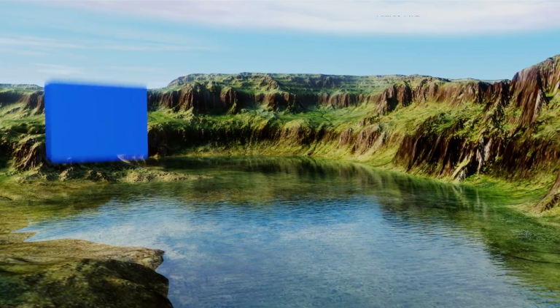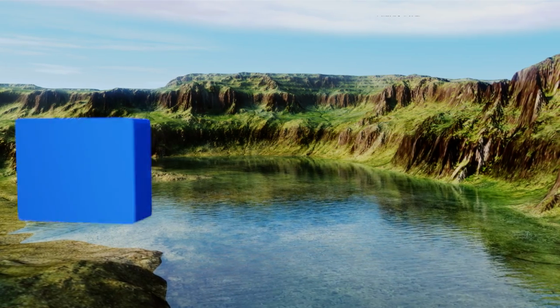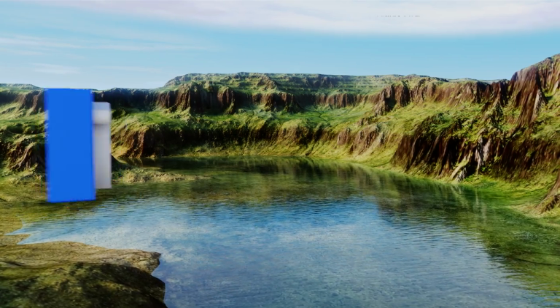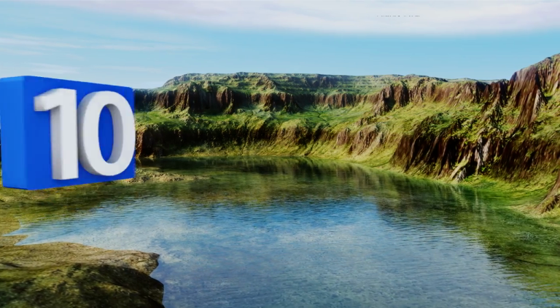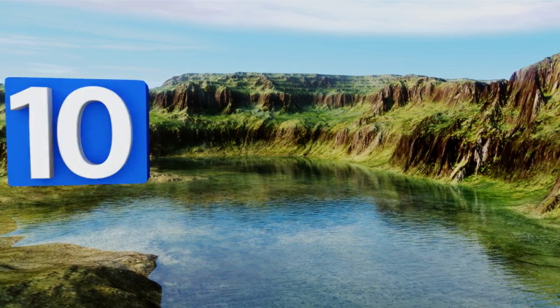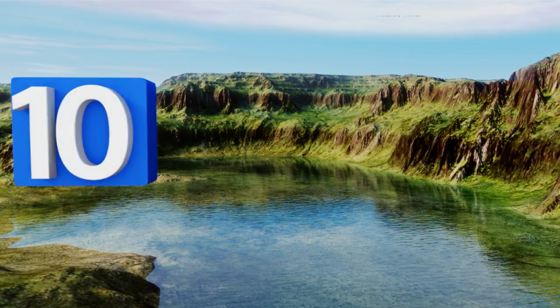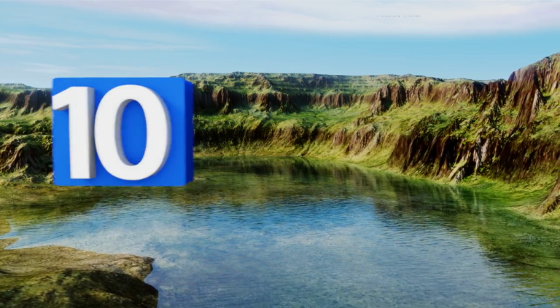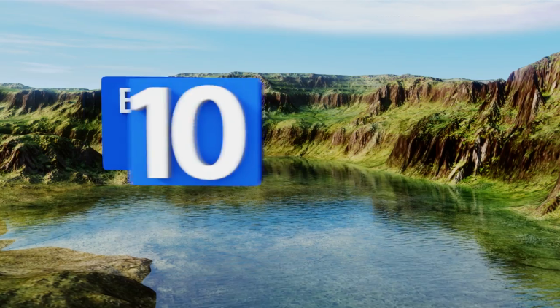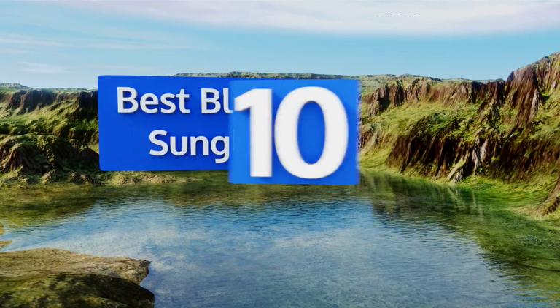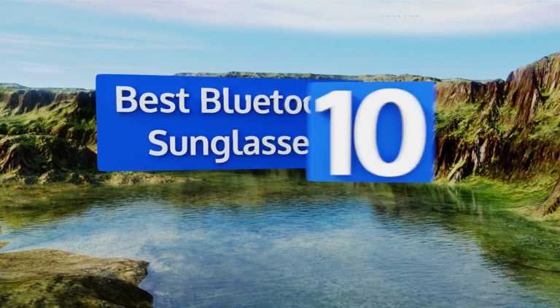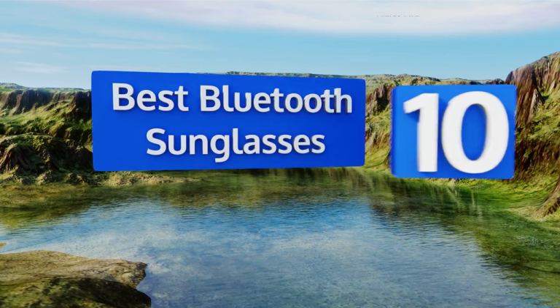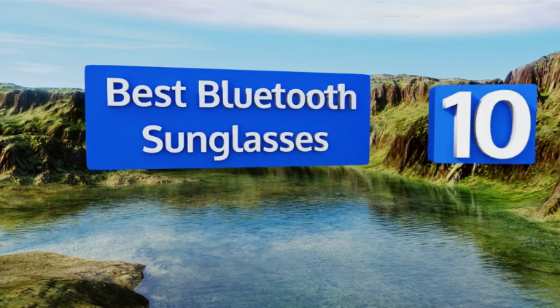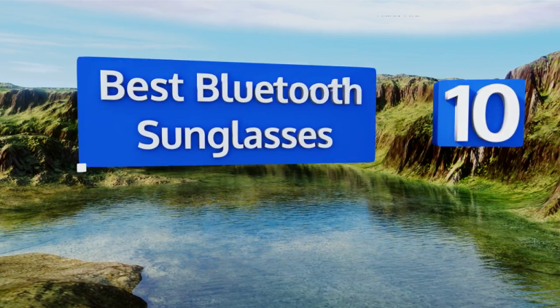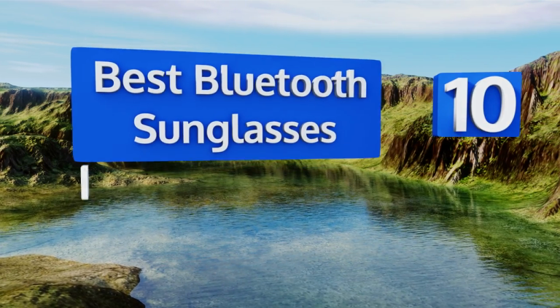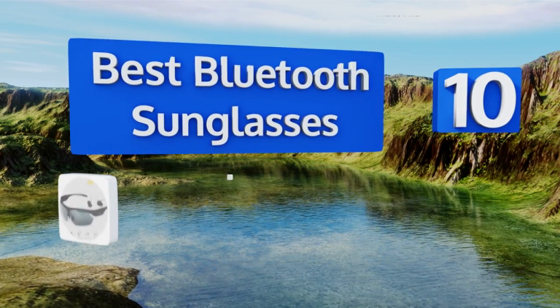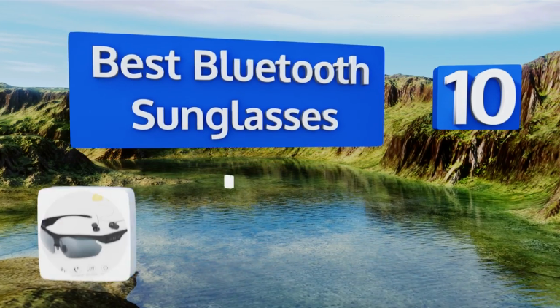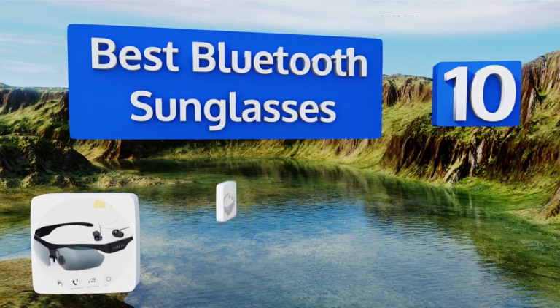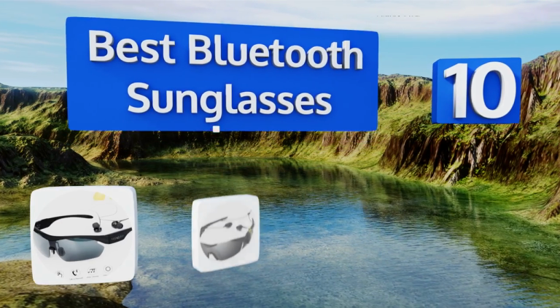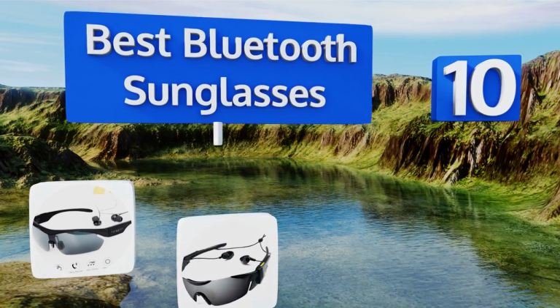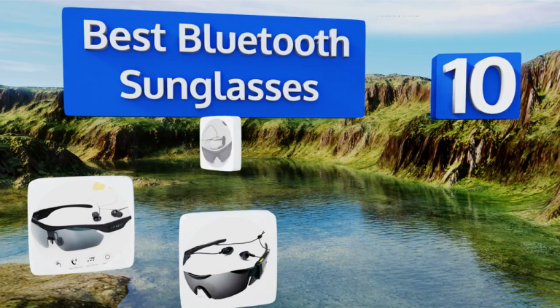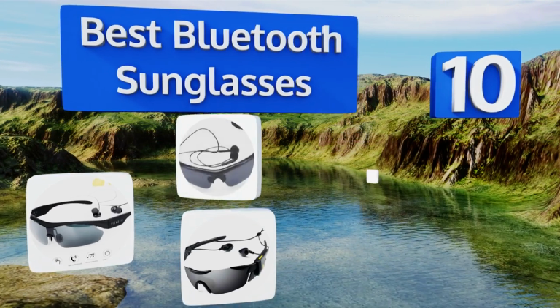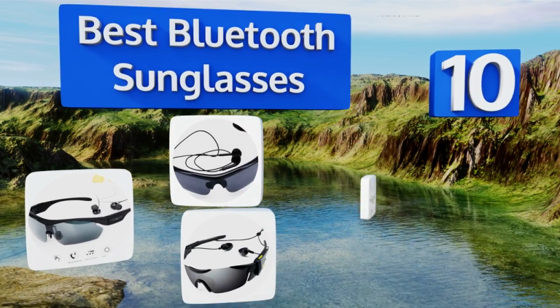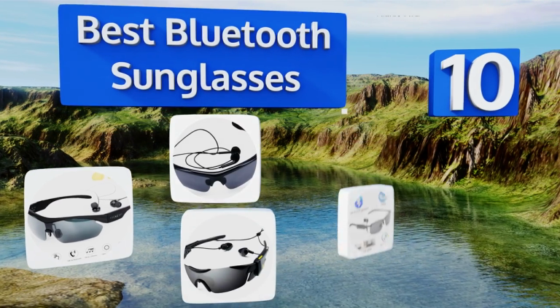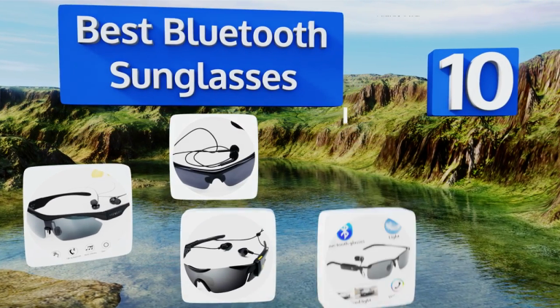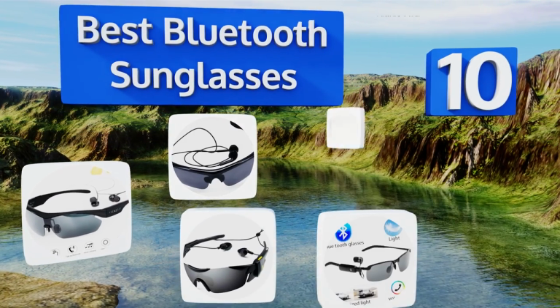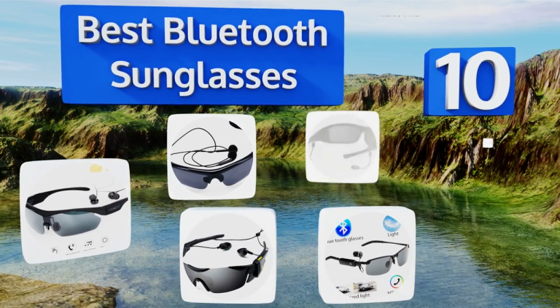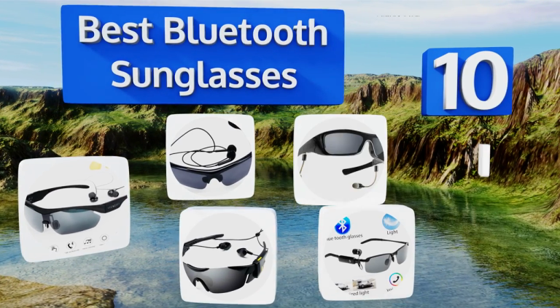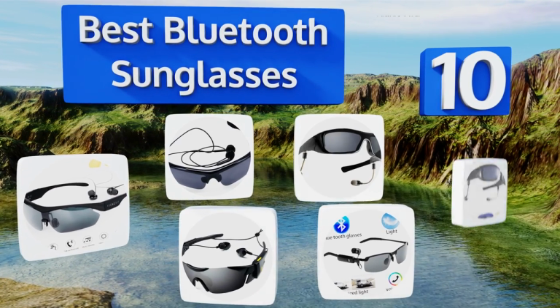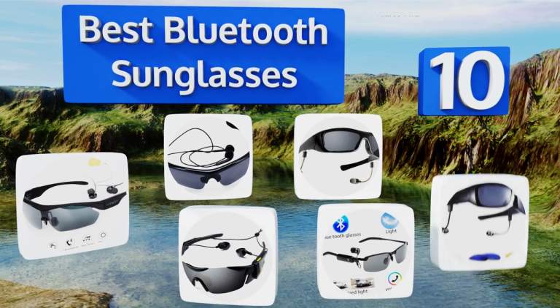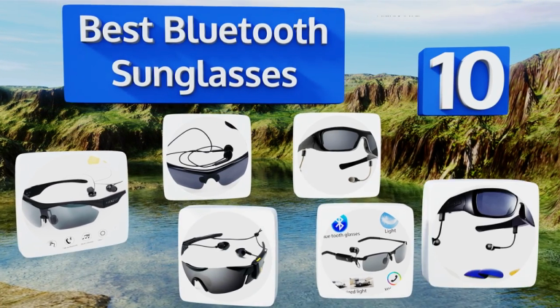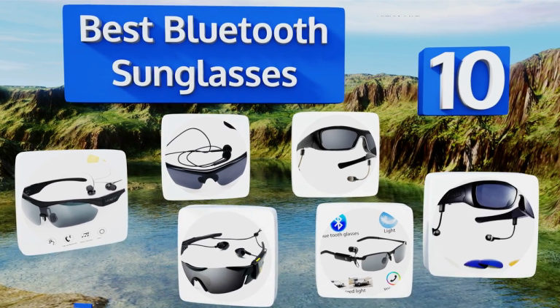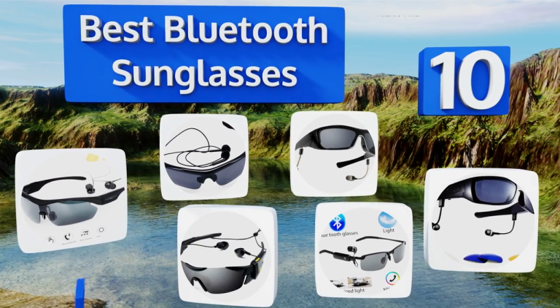EasyVid presents the 10 best Bluetooth sunglasses. Let's get started with the list.